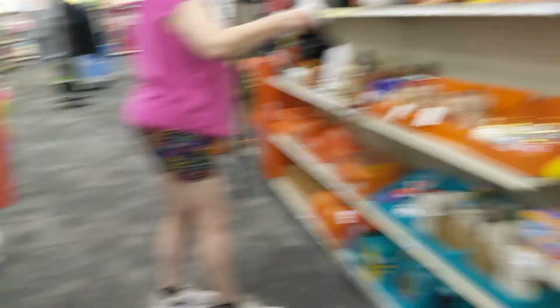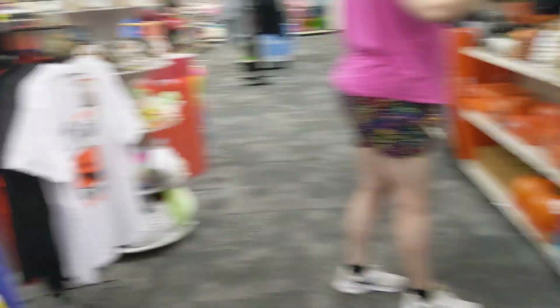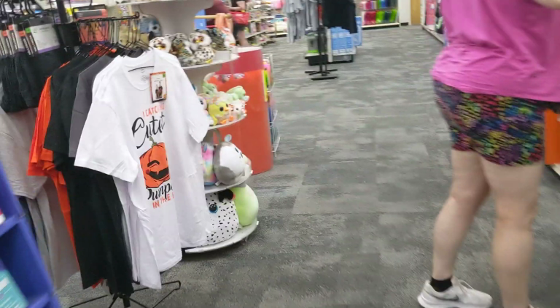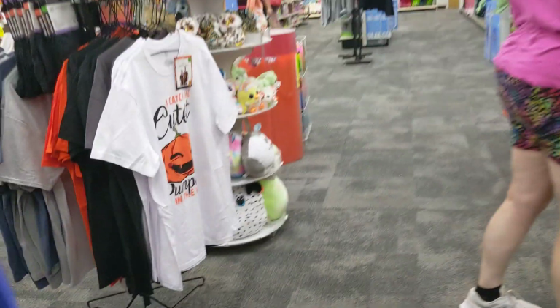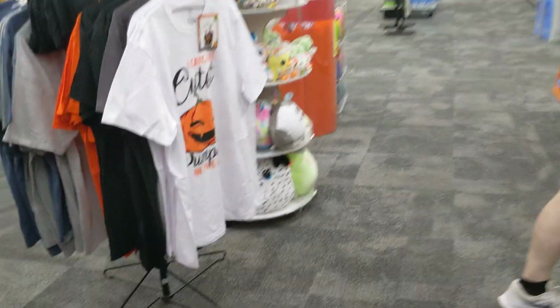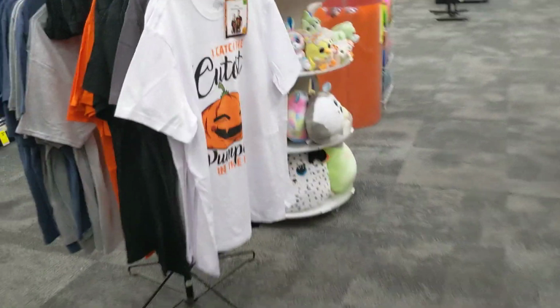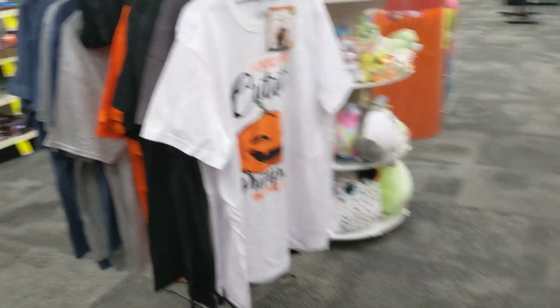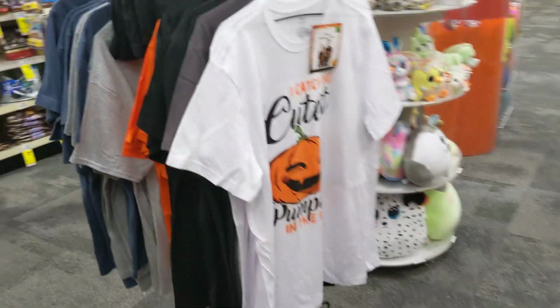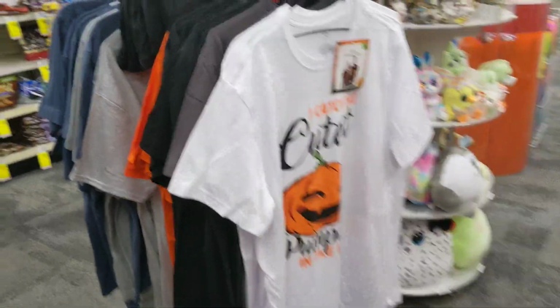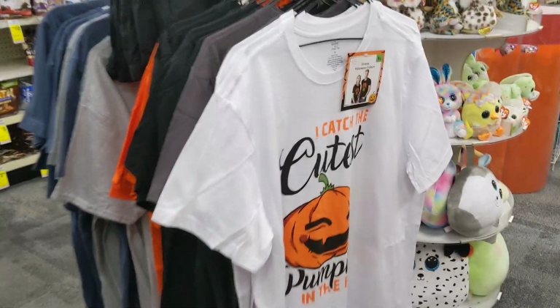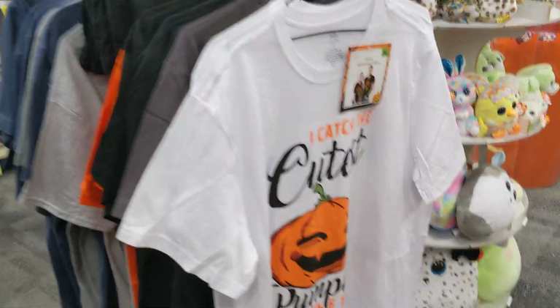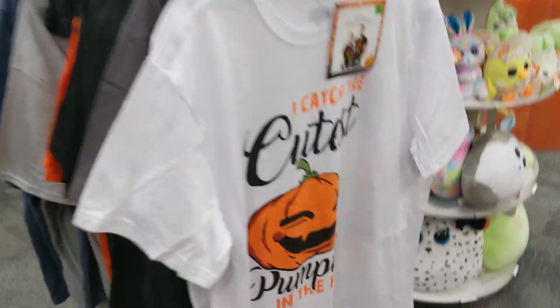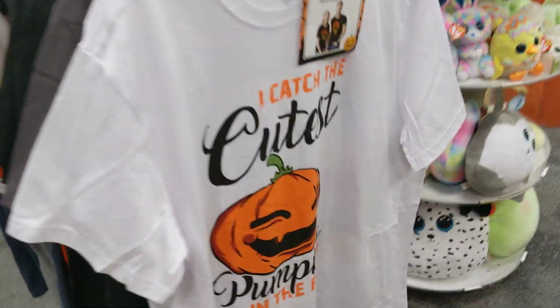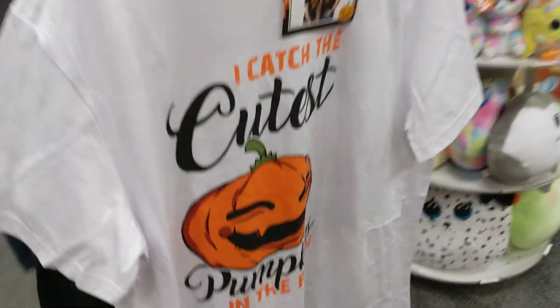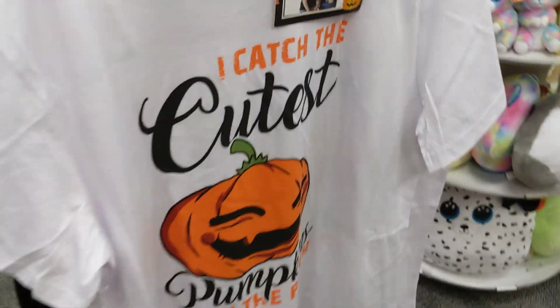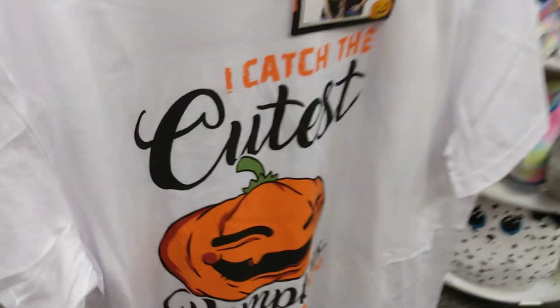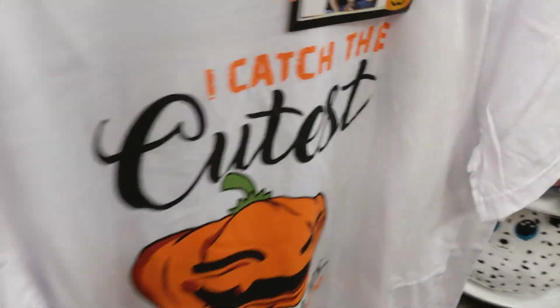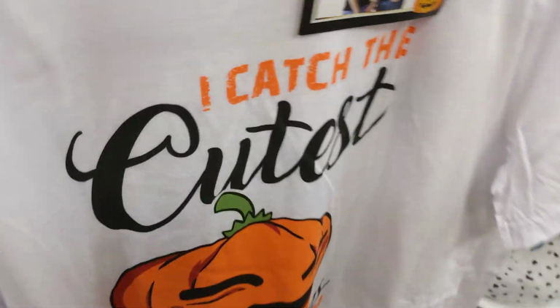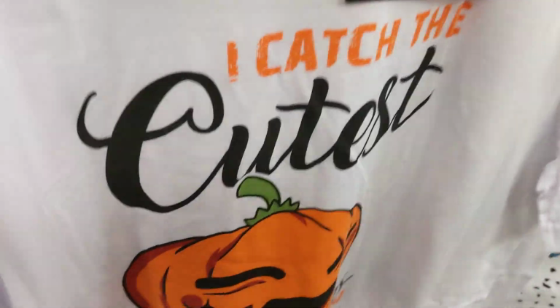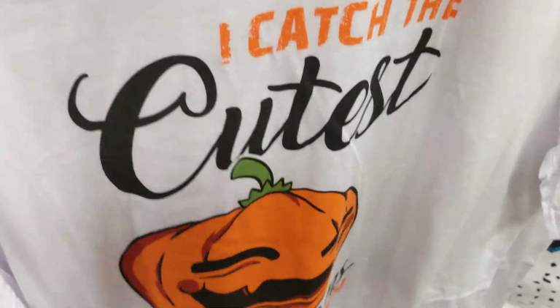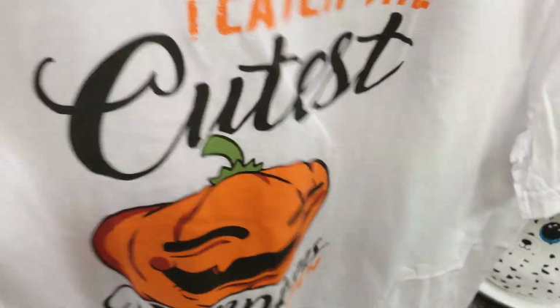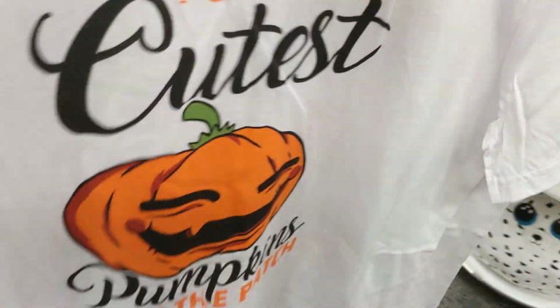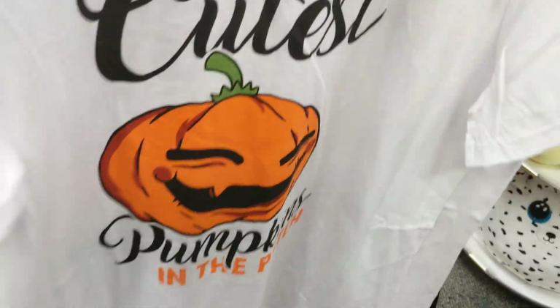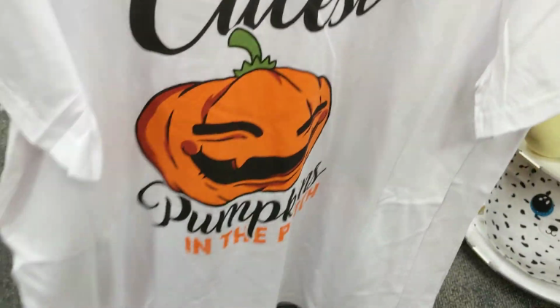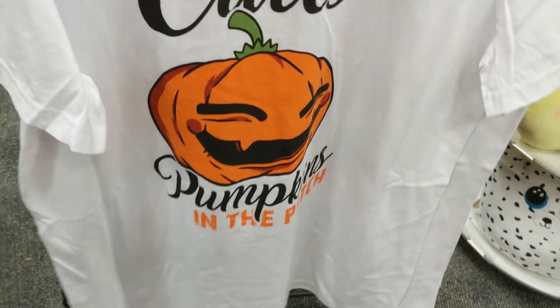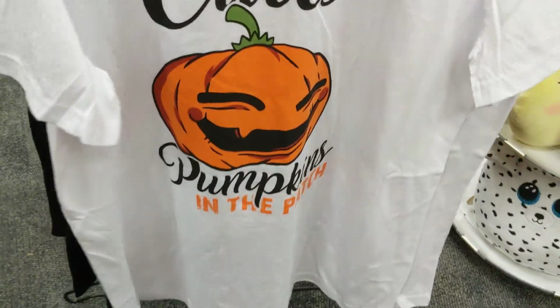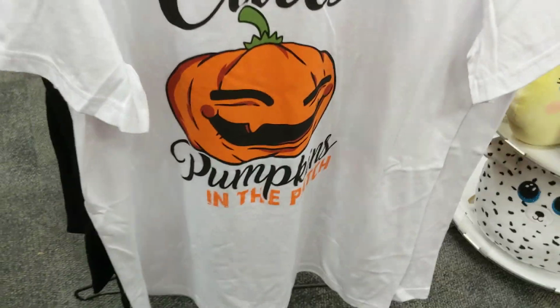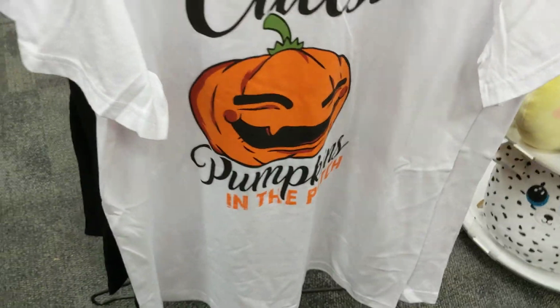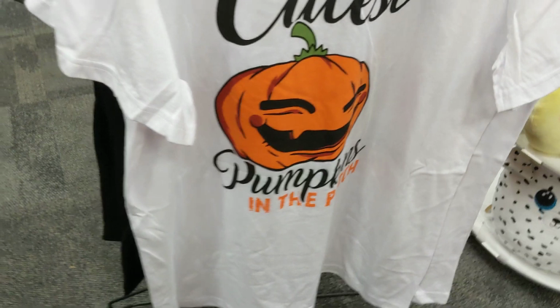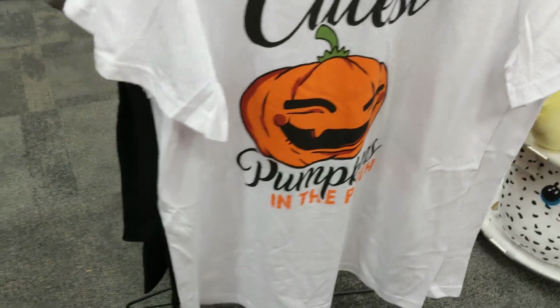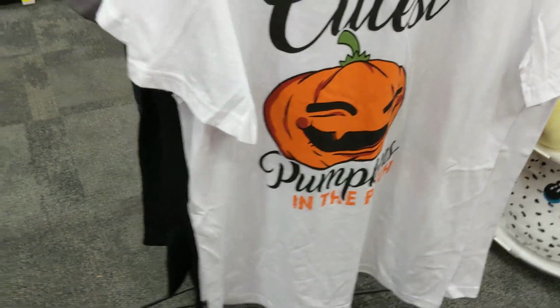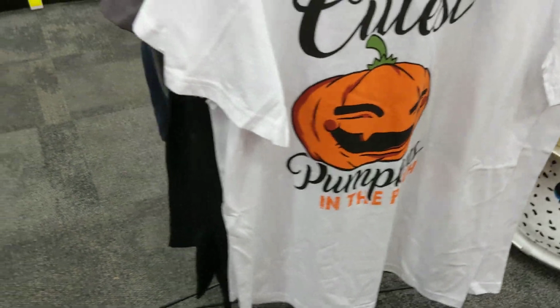Oh, they have shirts. I catch the cuter pumpkins in the patch.